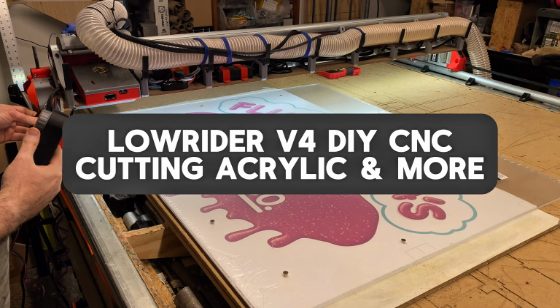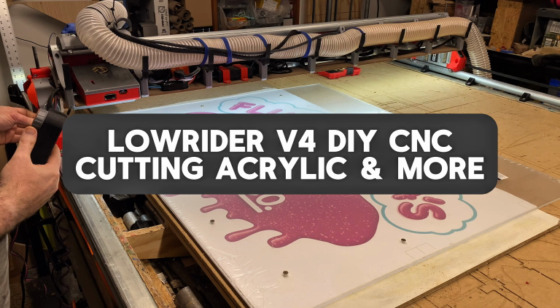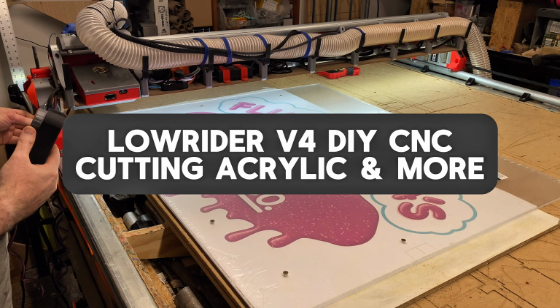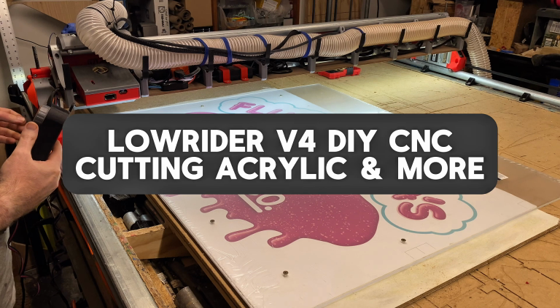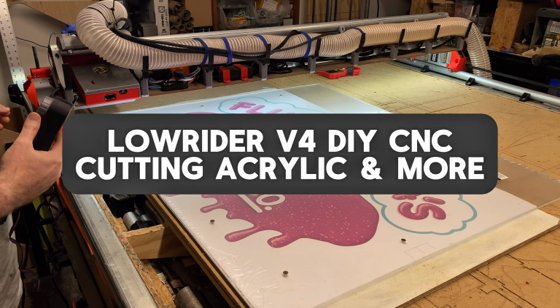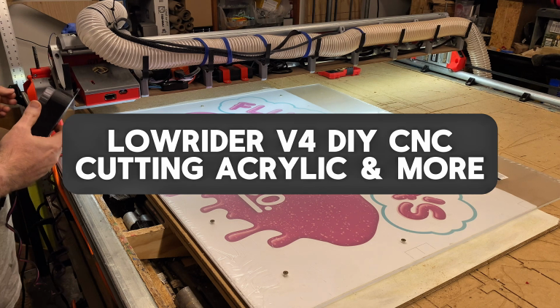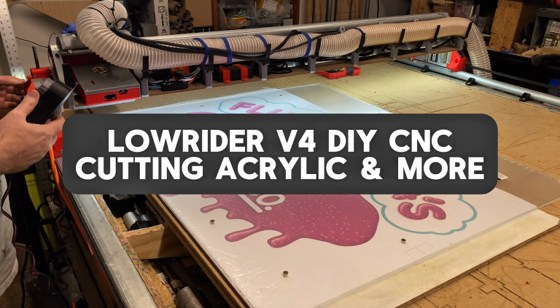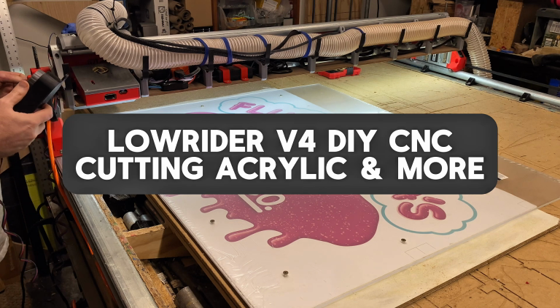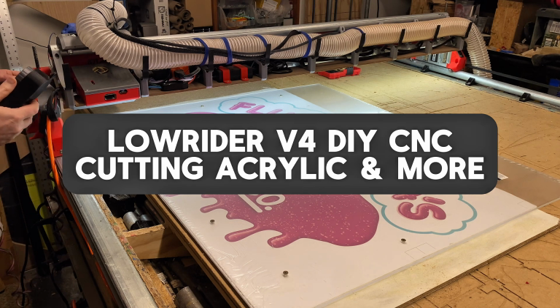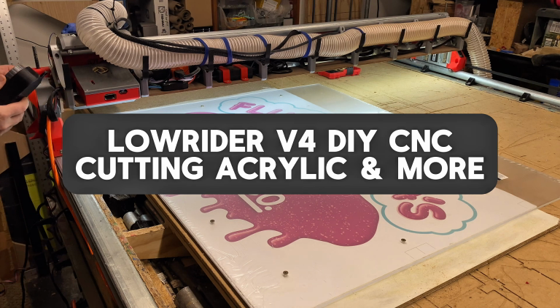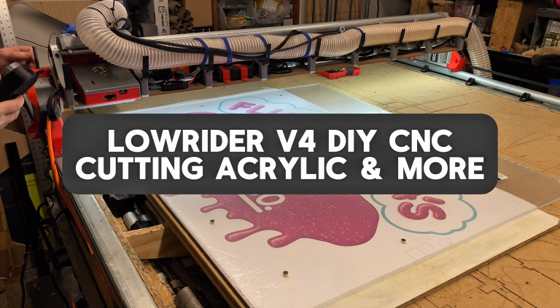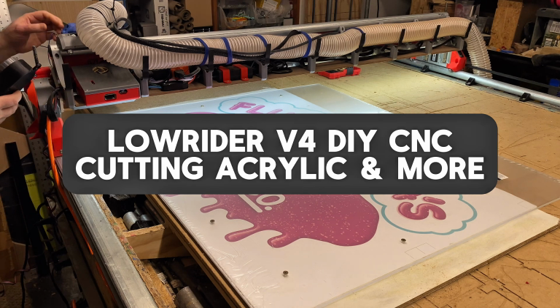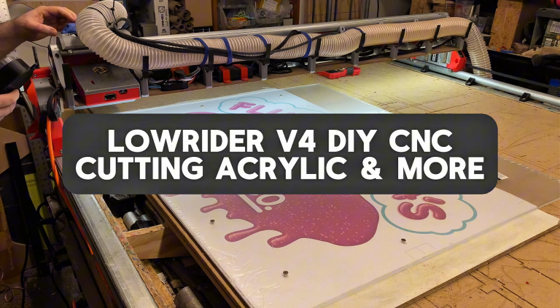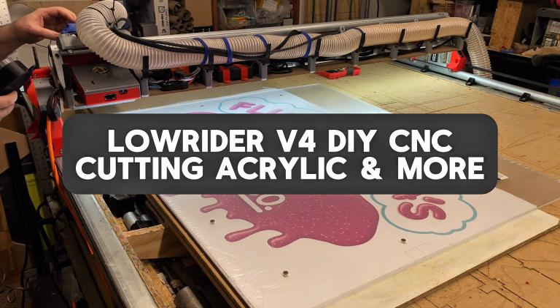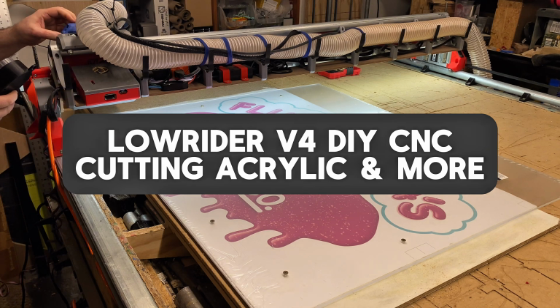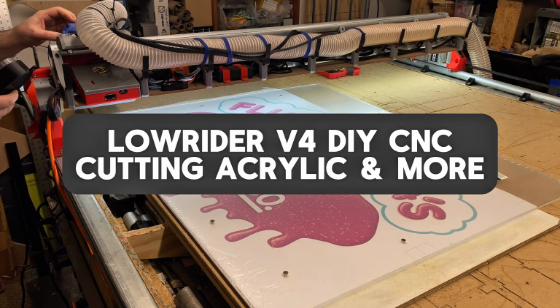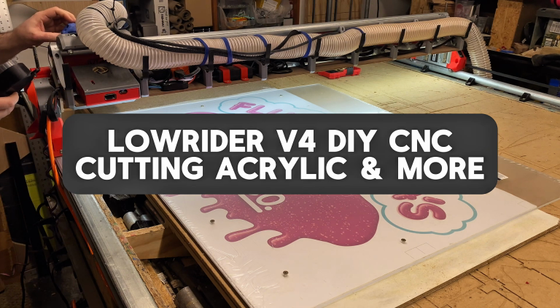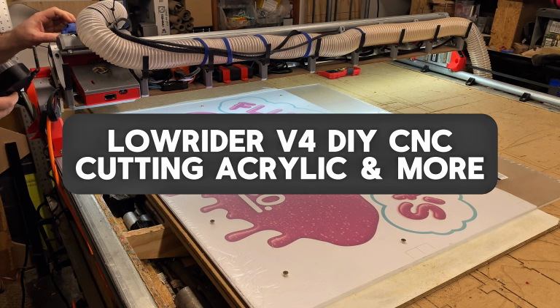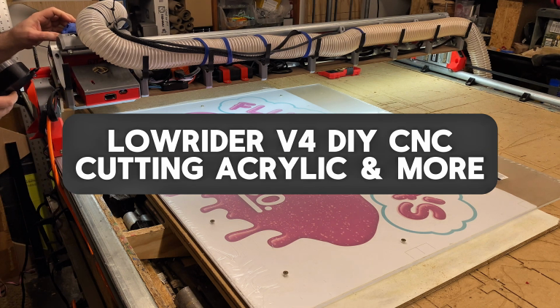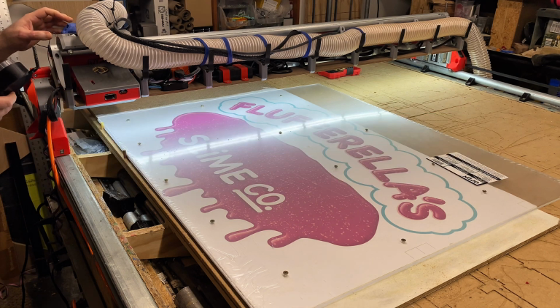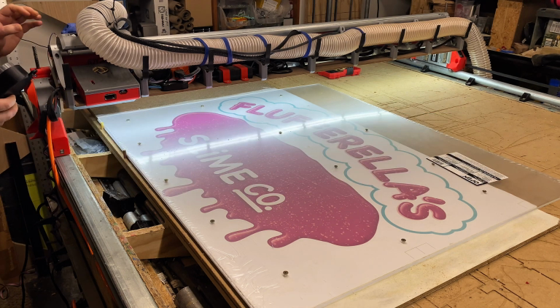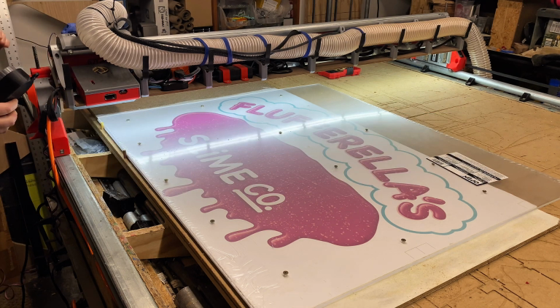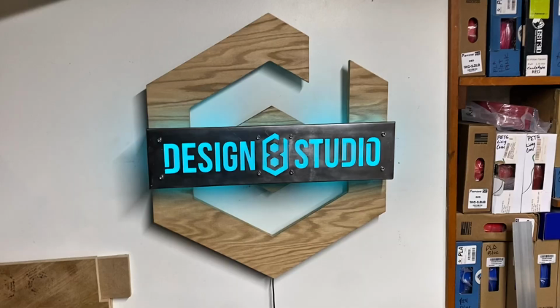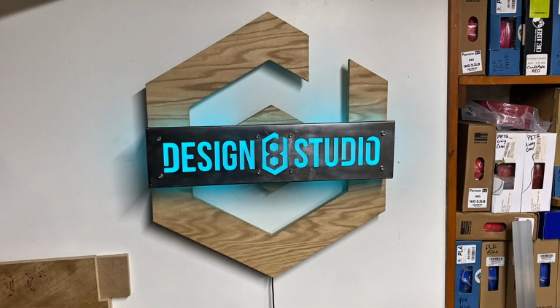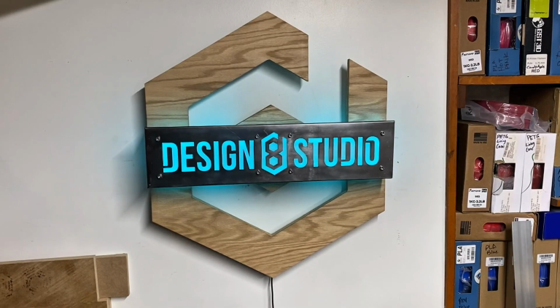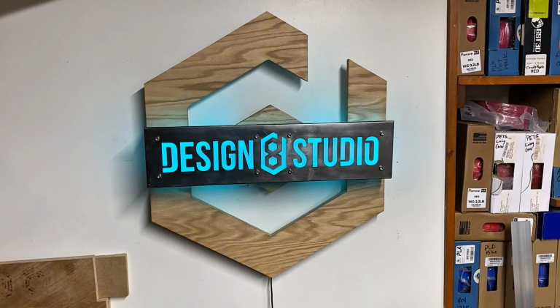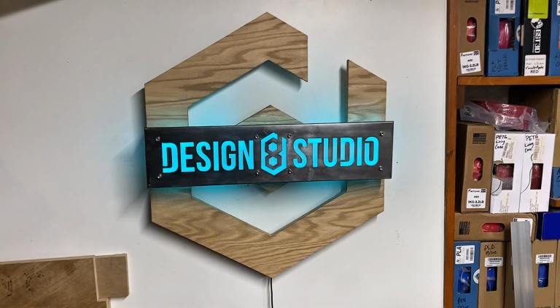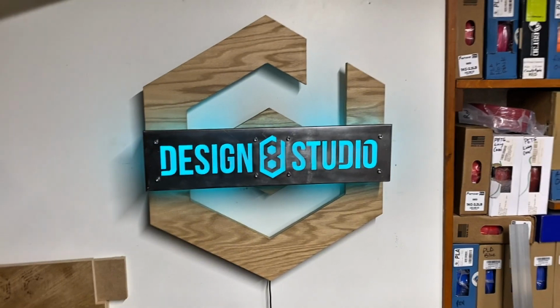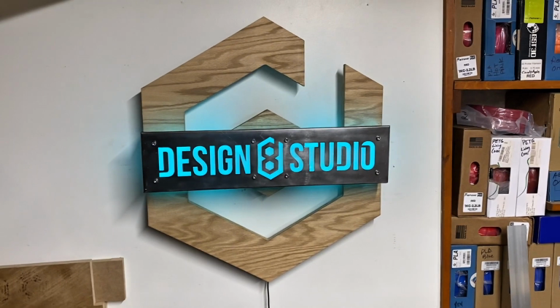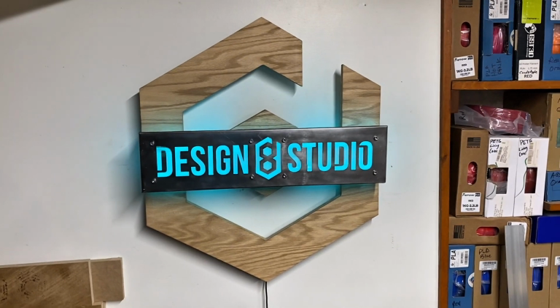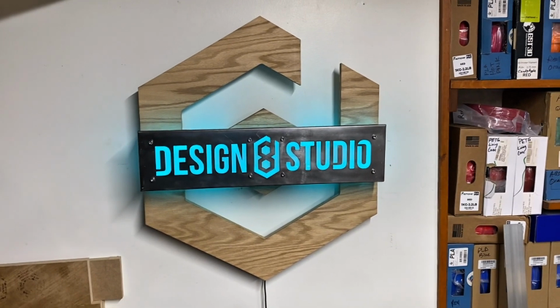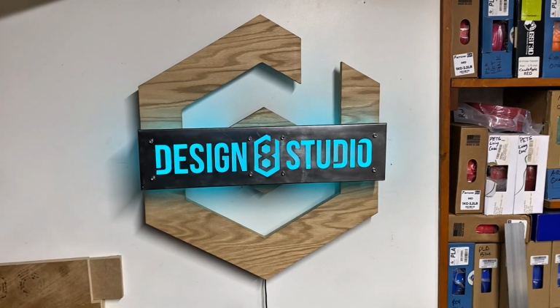Hey, what's up? This is Doug with Design8Studio.